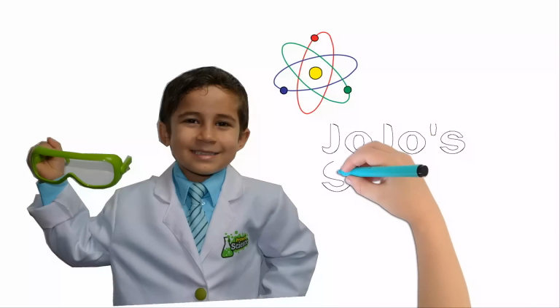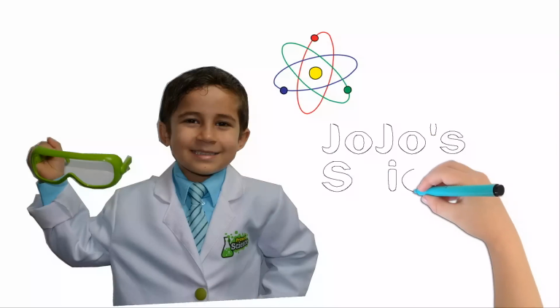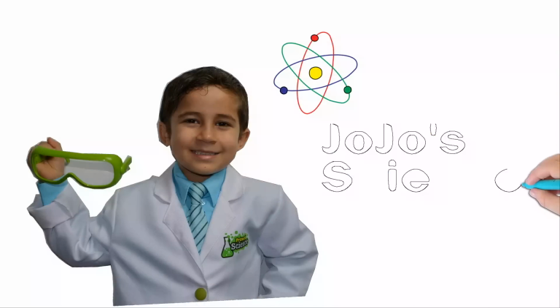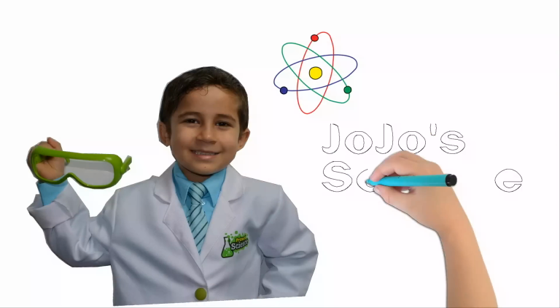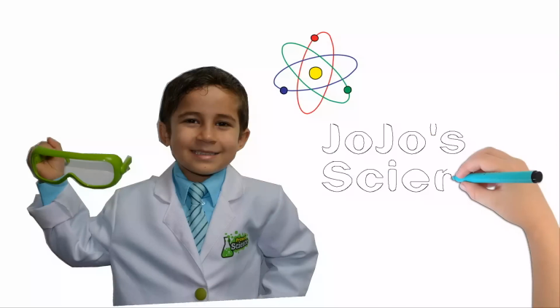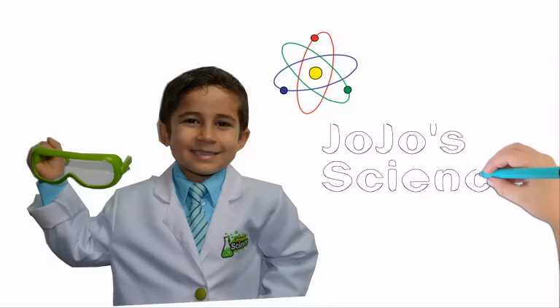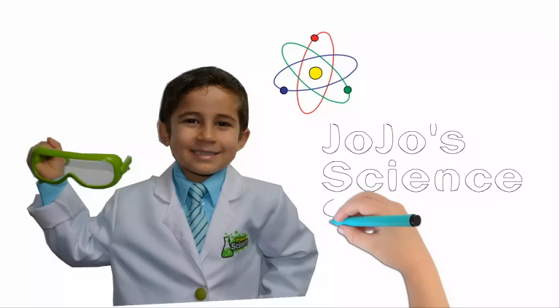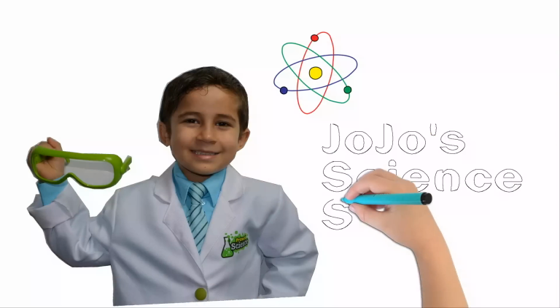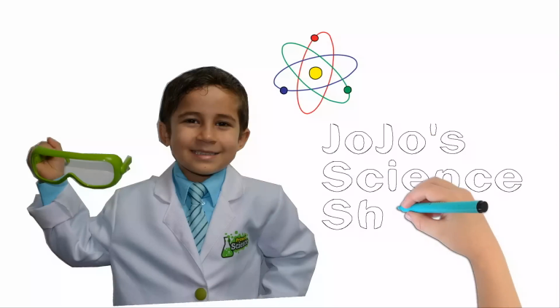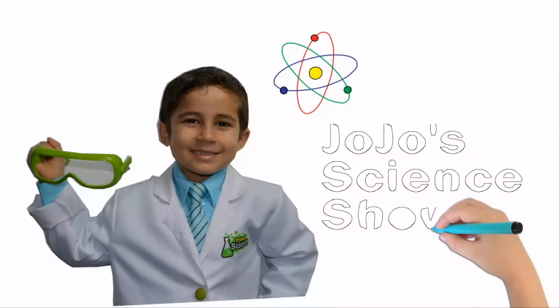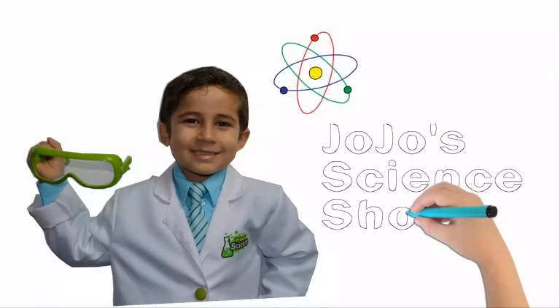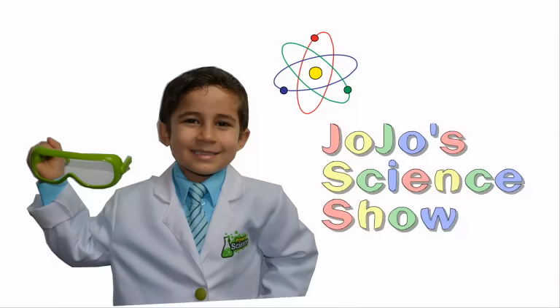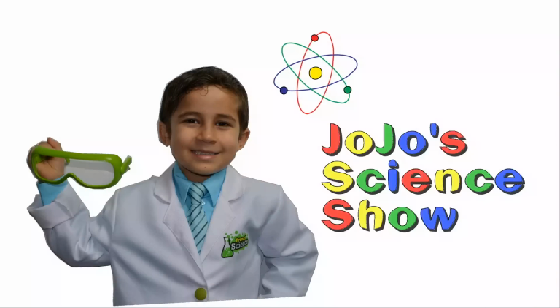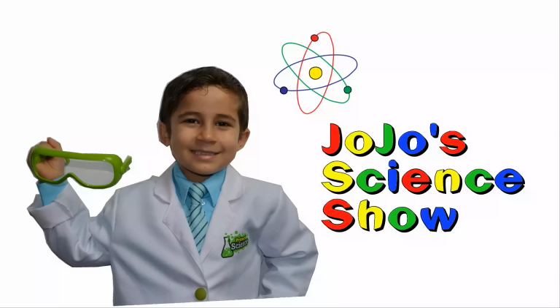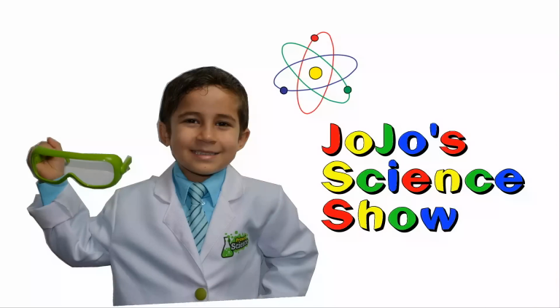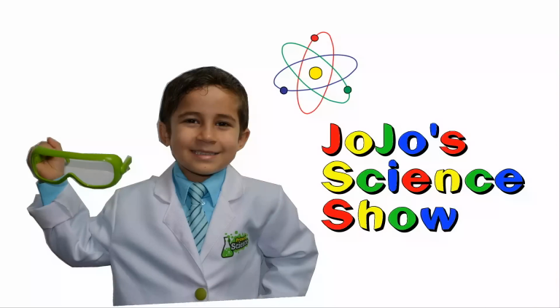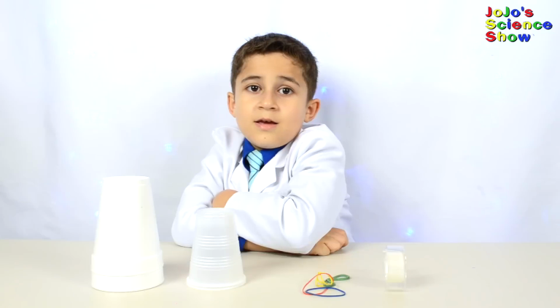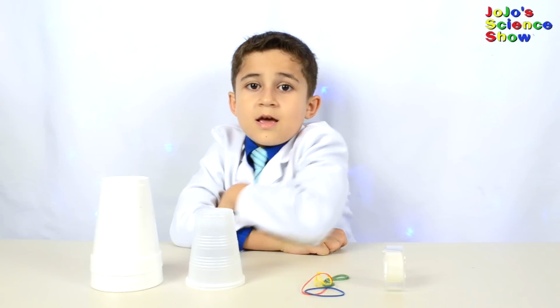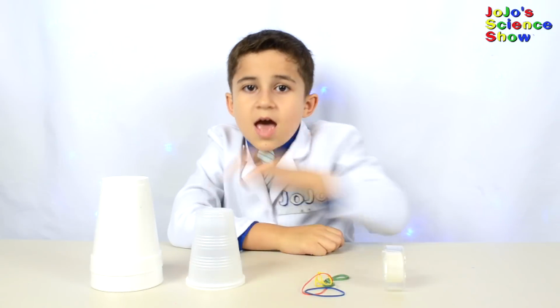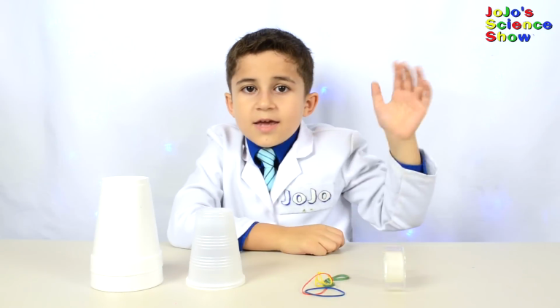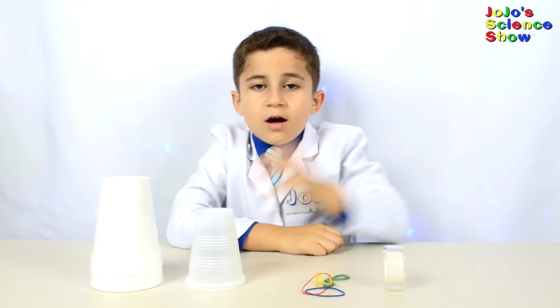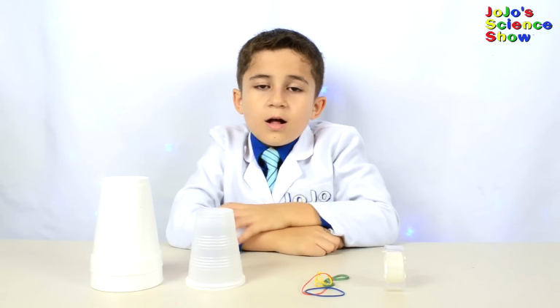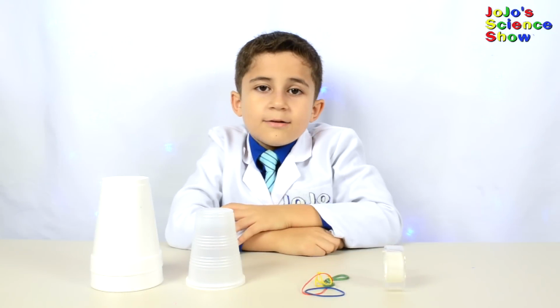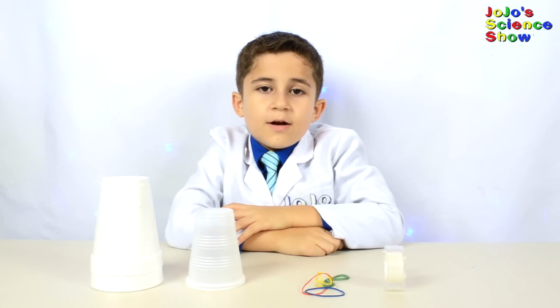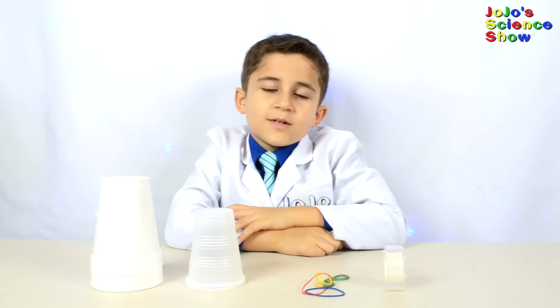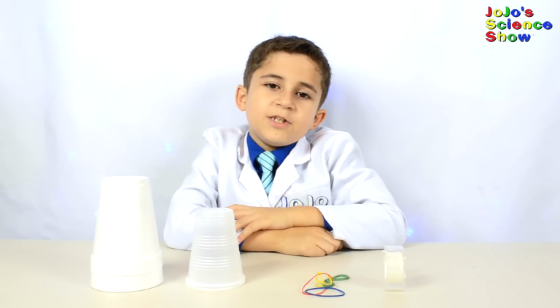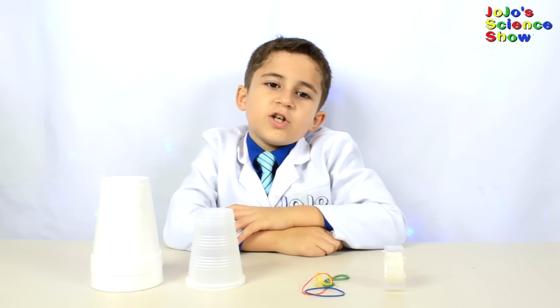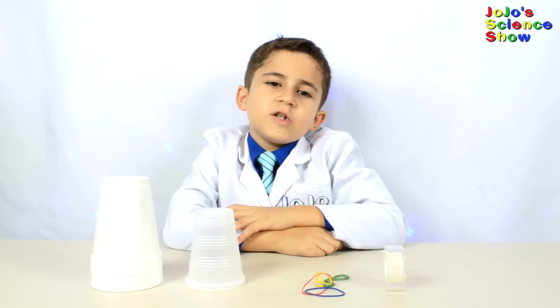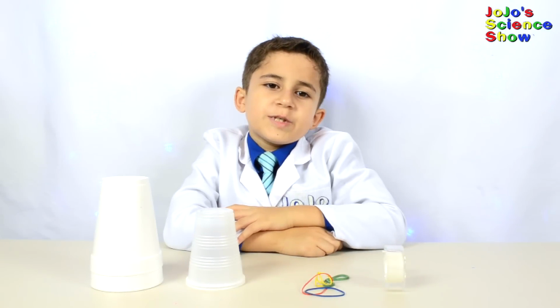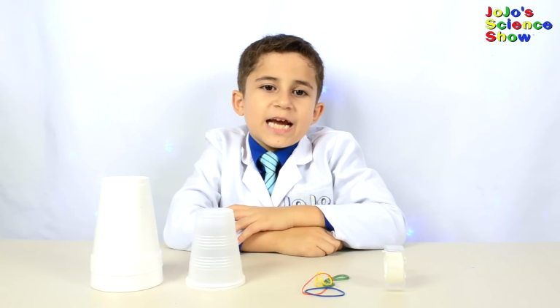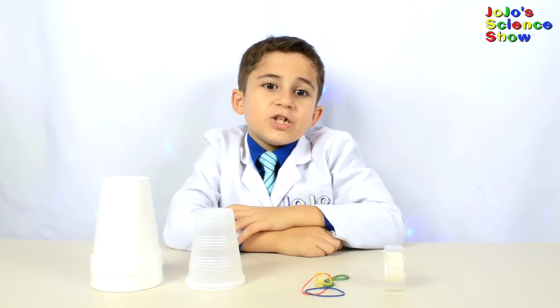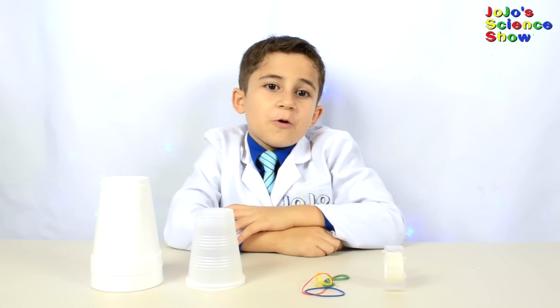JoJo's Science Show! Hey y'all! Welcome to JoJo's Science Show!